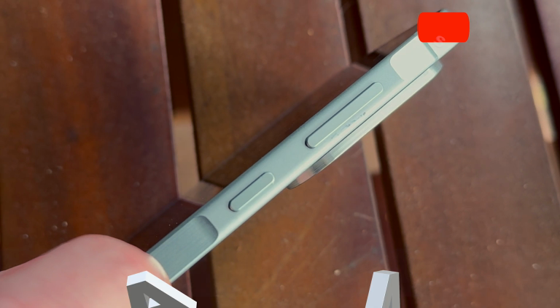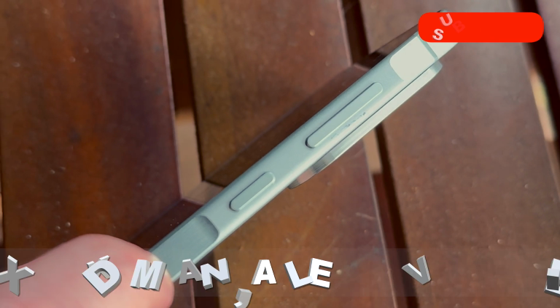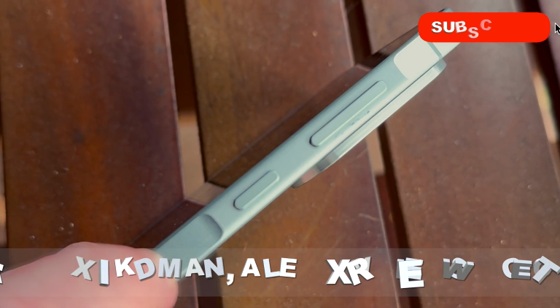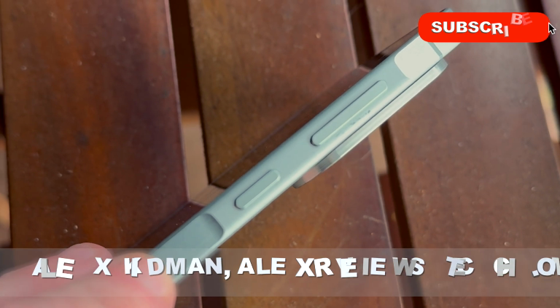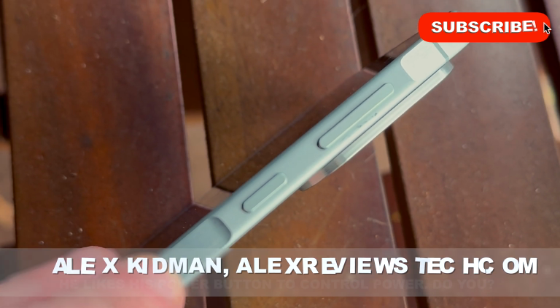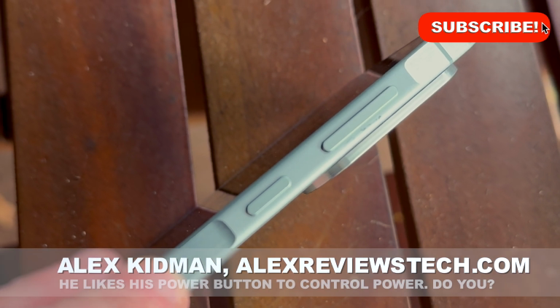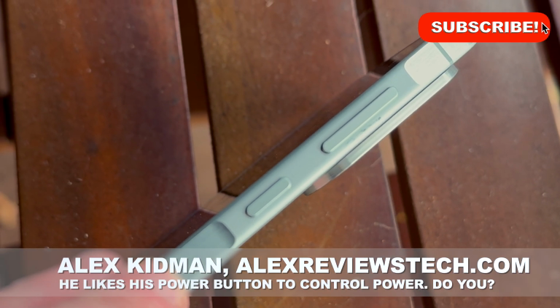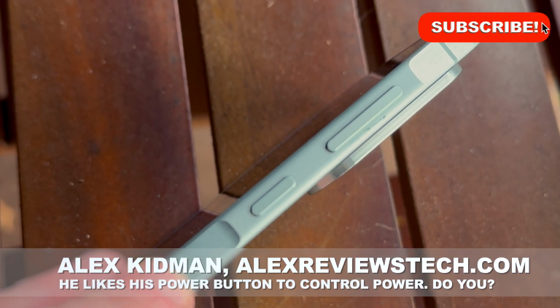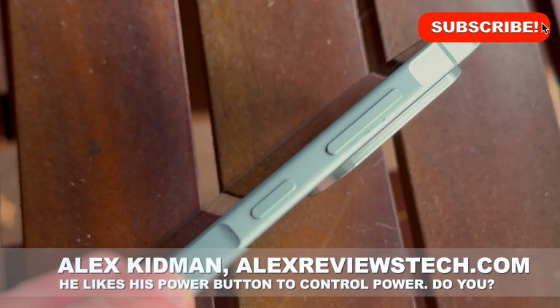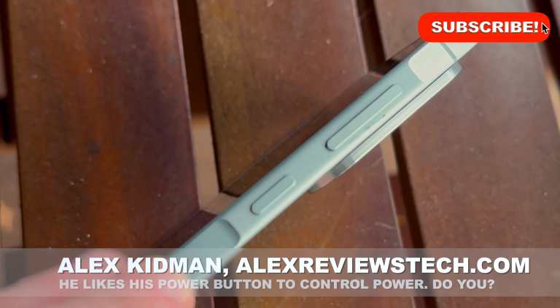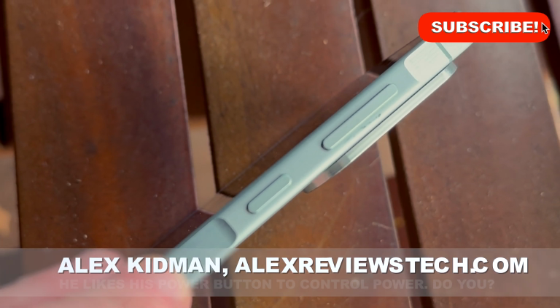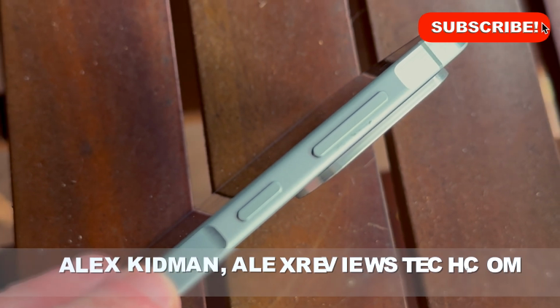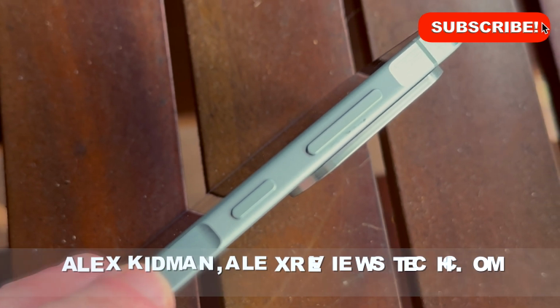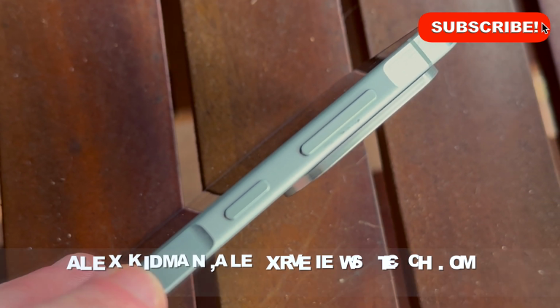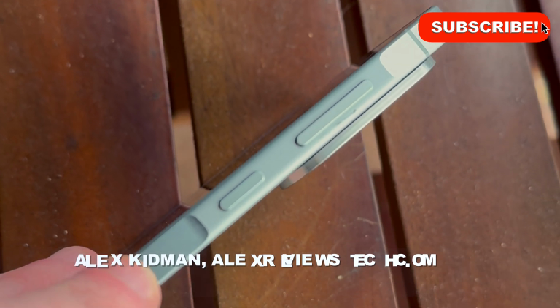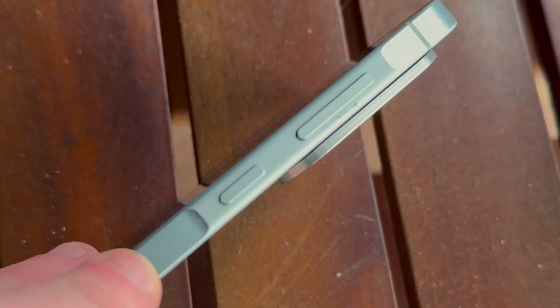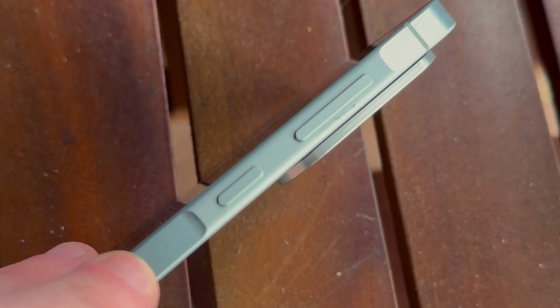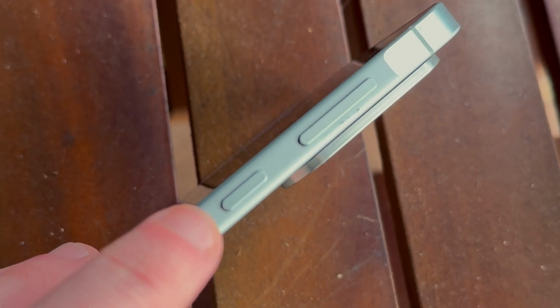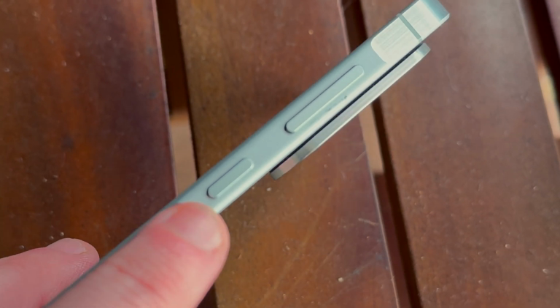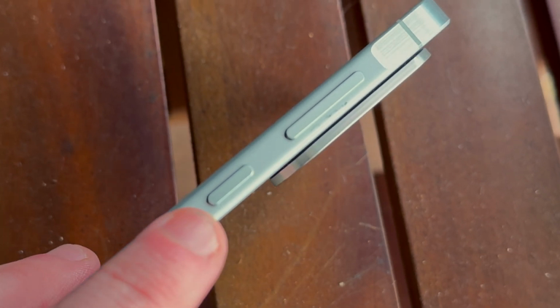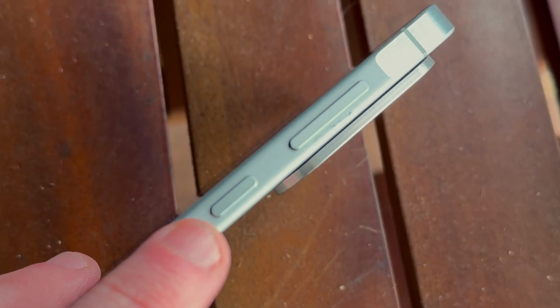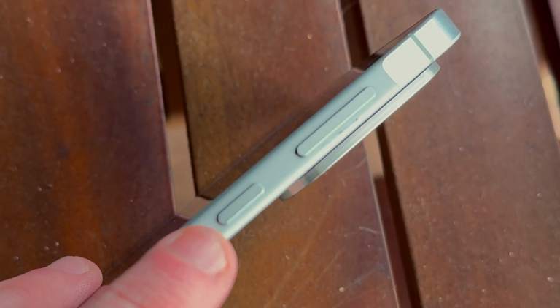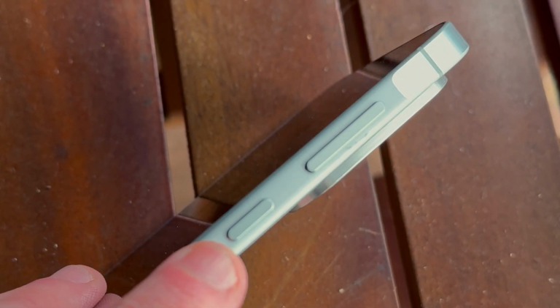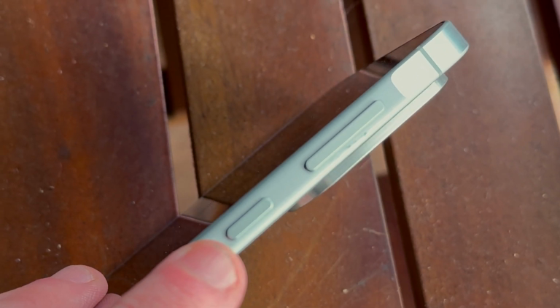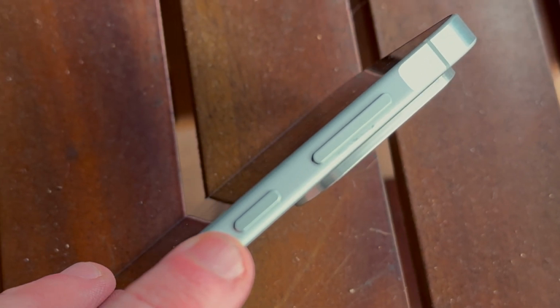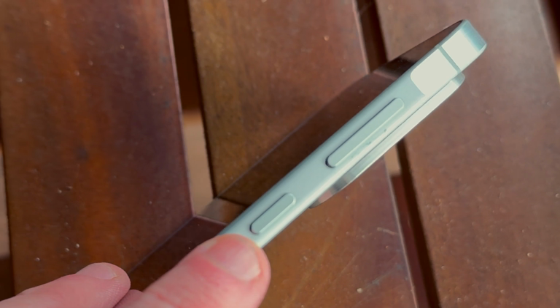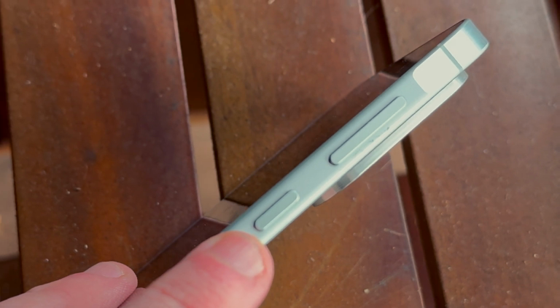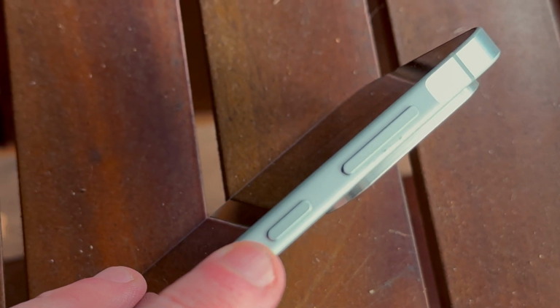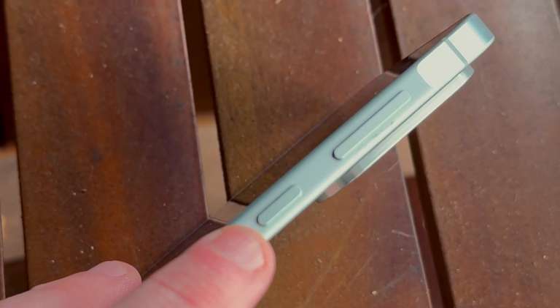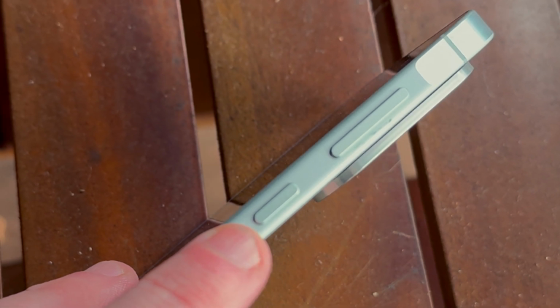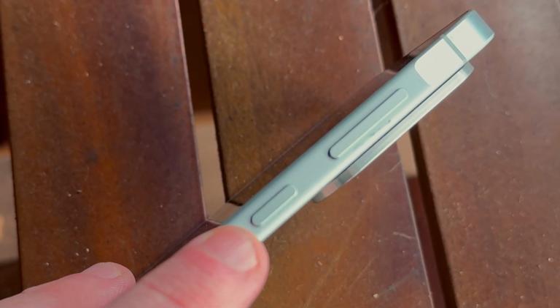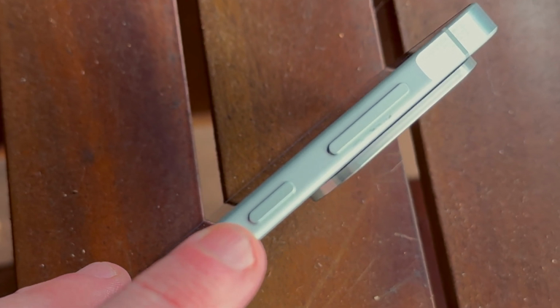Hey there, Alex Kidman here with just a quick simple tip. Usually when I'm reviewing Android phones I'll refer to this button here on the side of the phone as the power button.